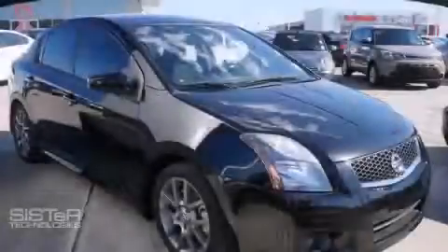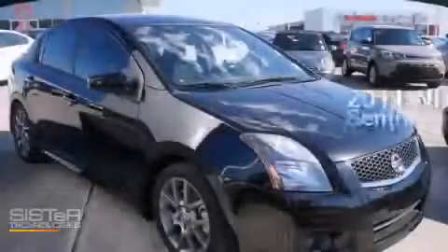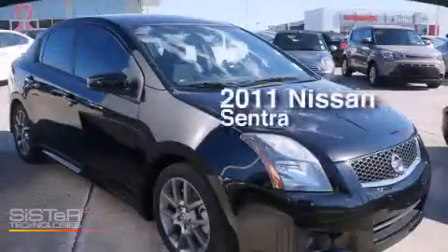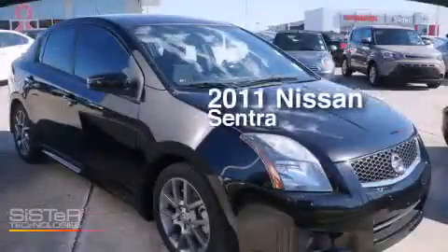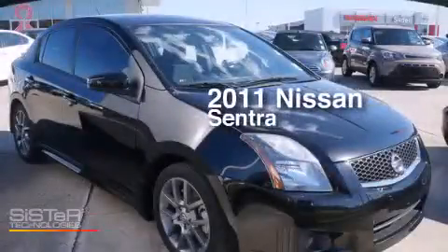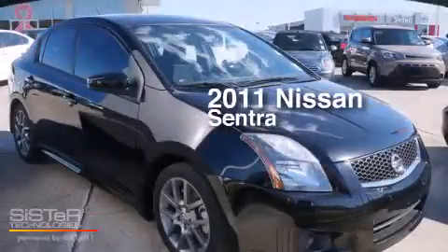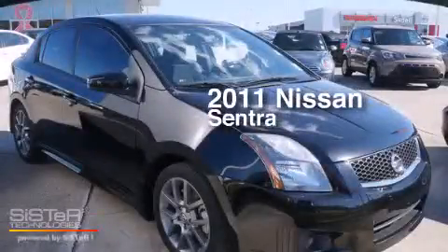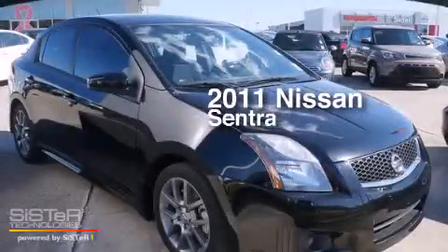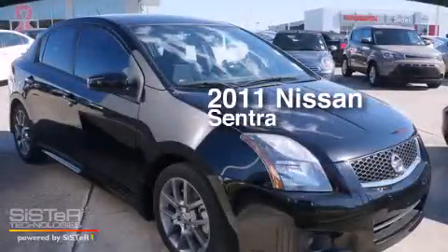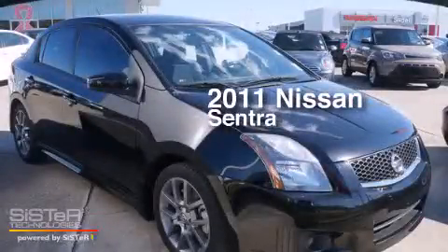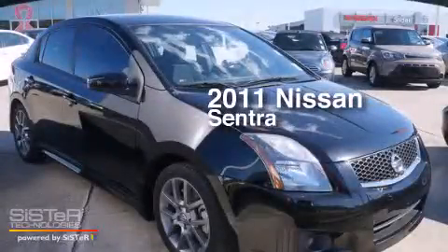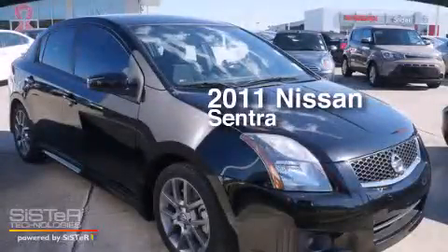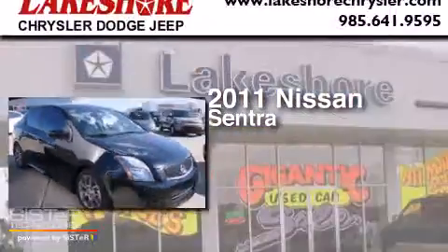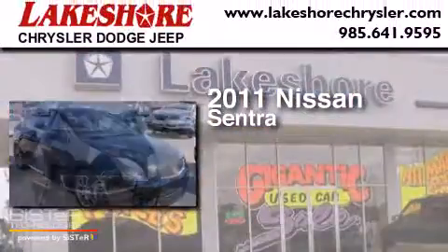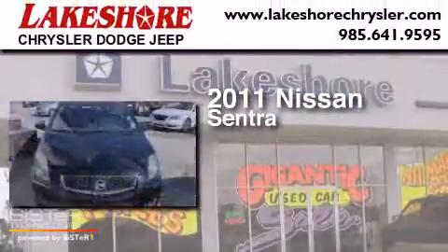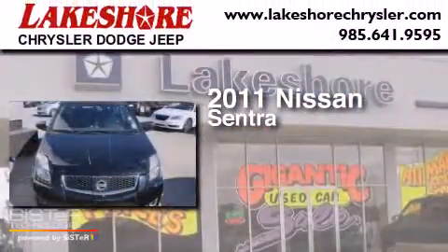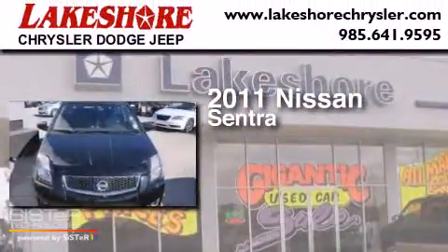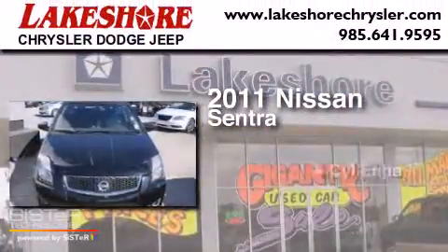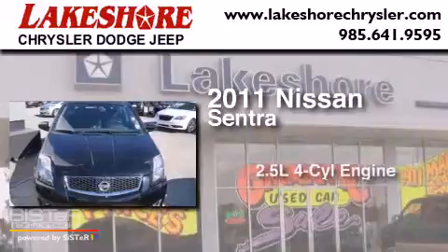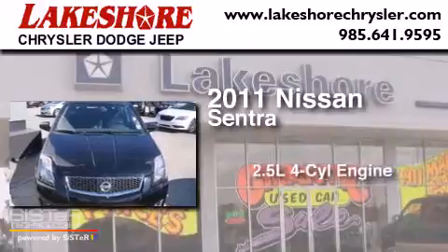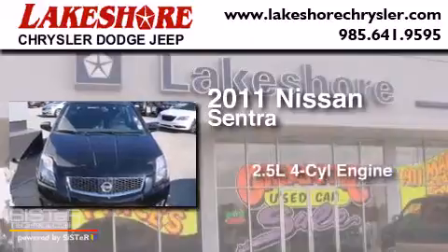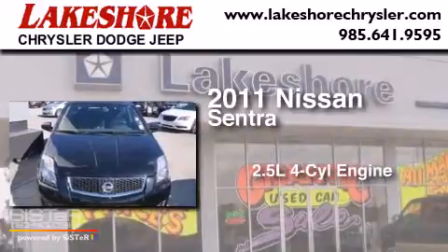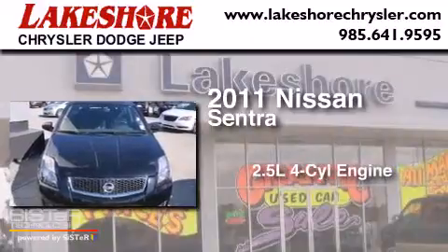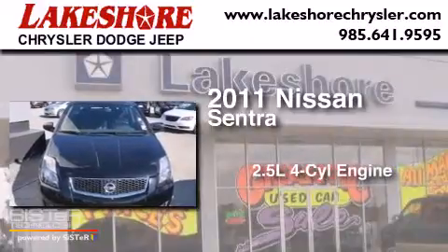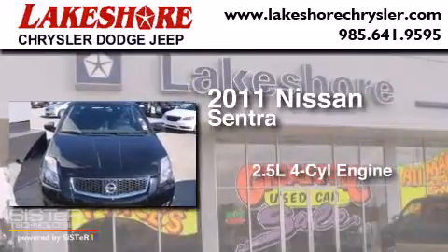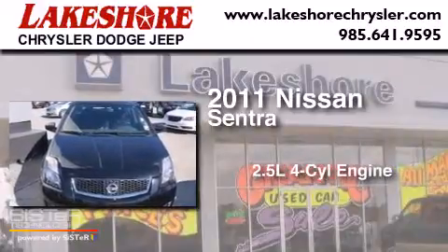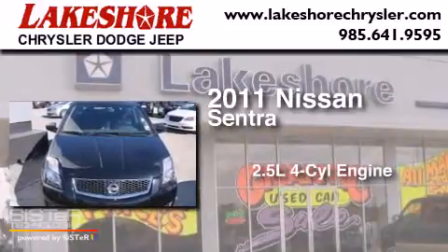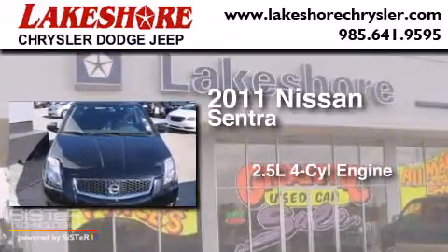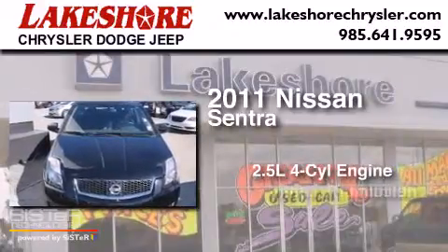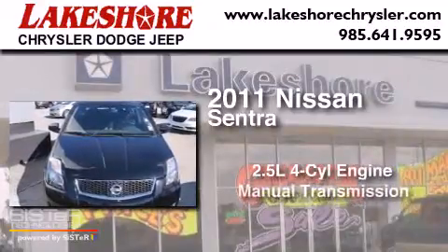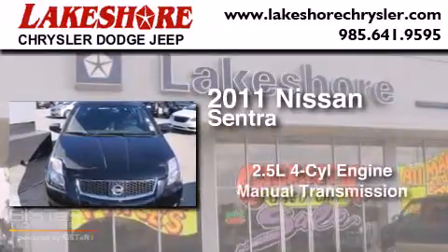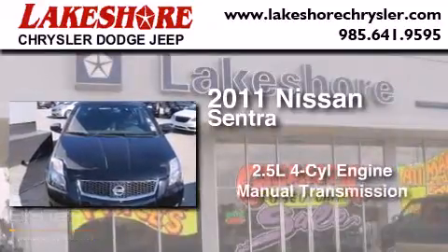This is a 2011 Nissan Sentra. It has a 2.5-liter four-cylinder engine and a manual transmission.